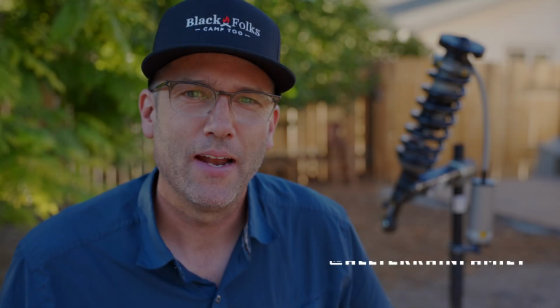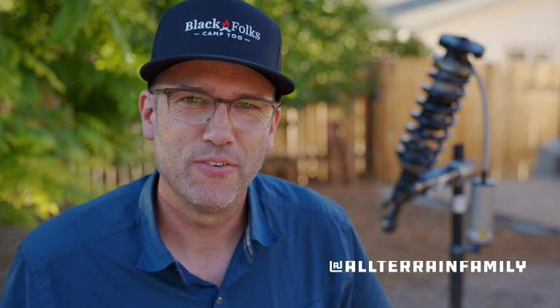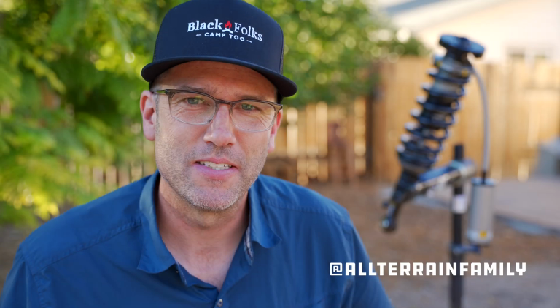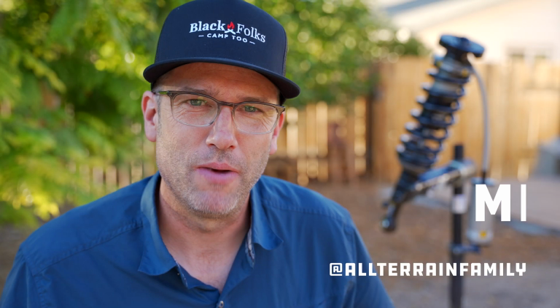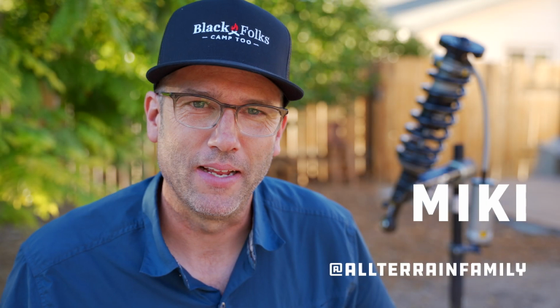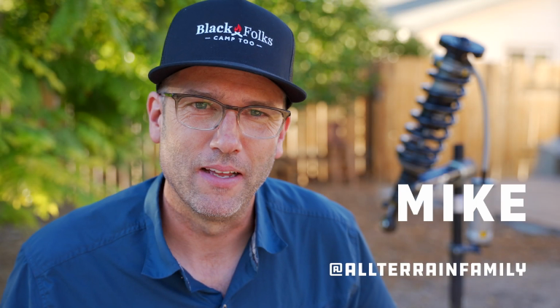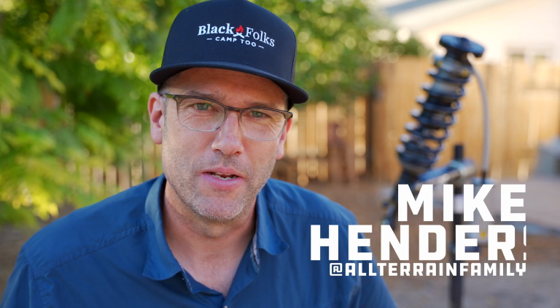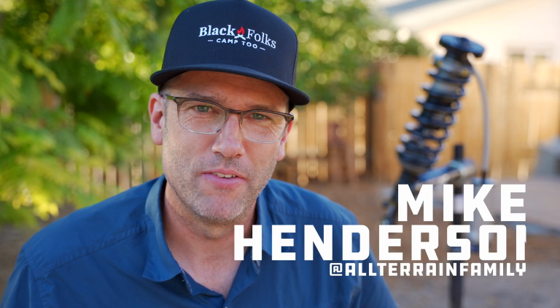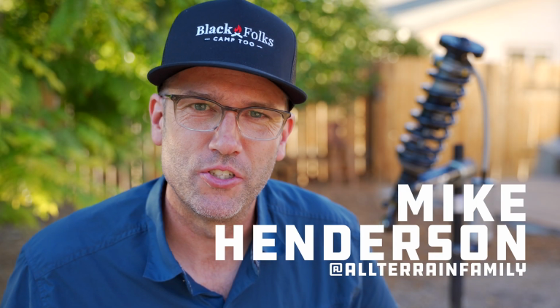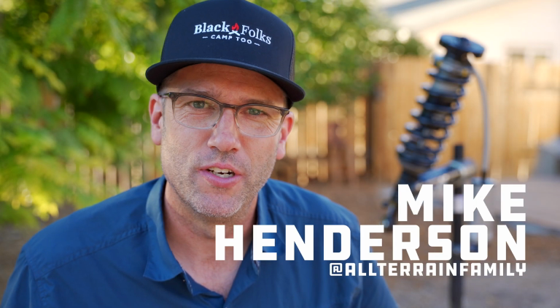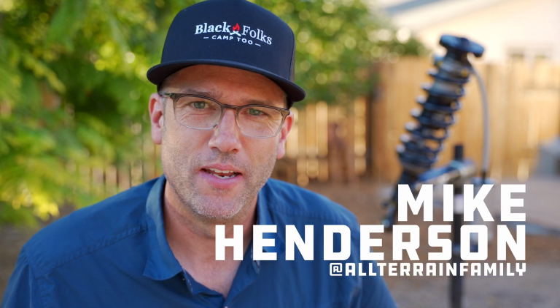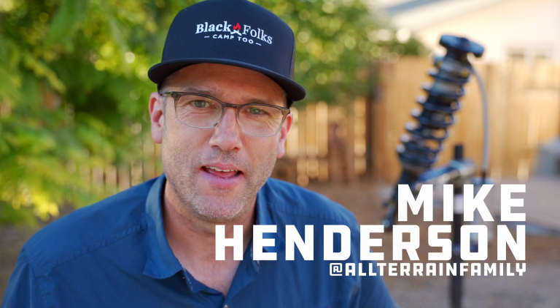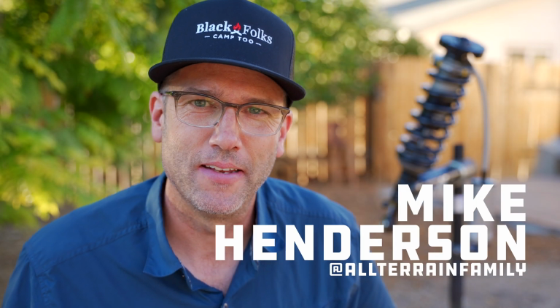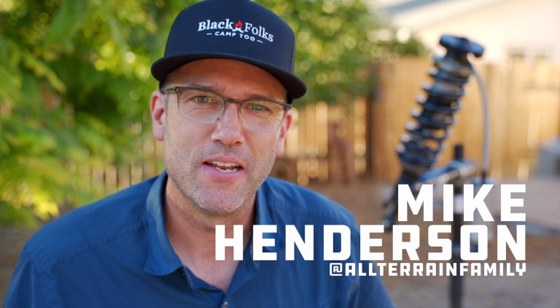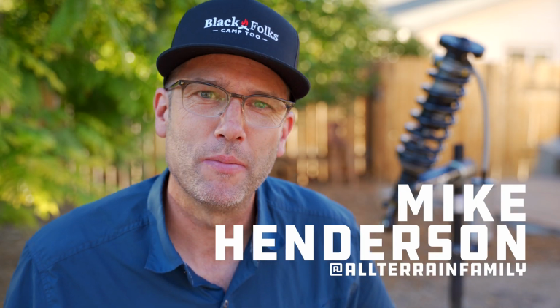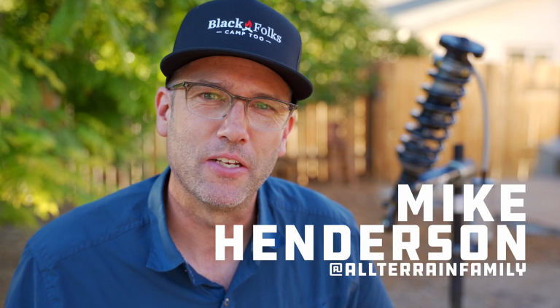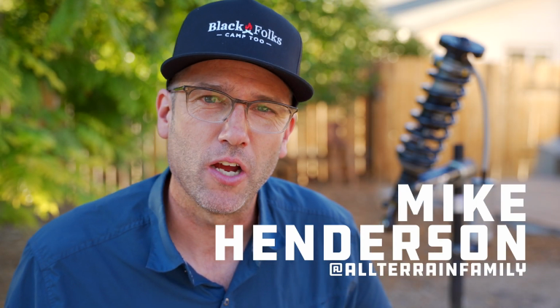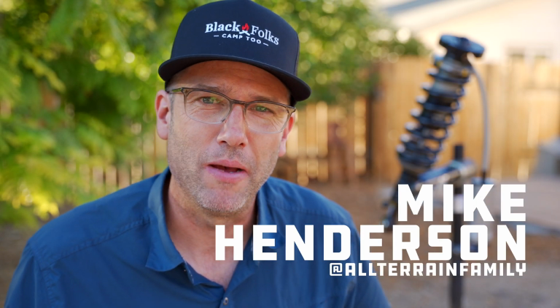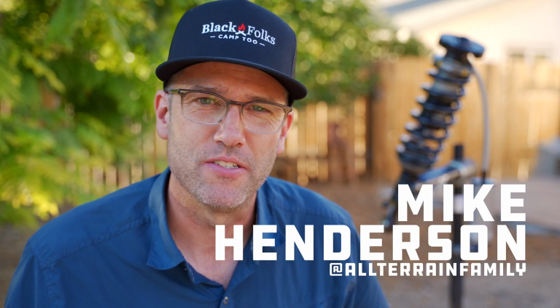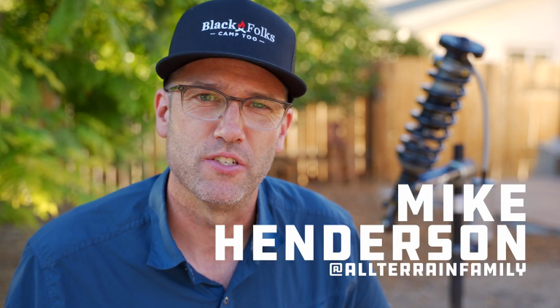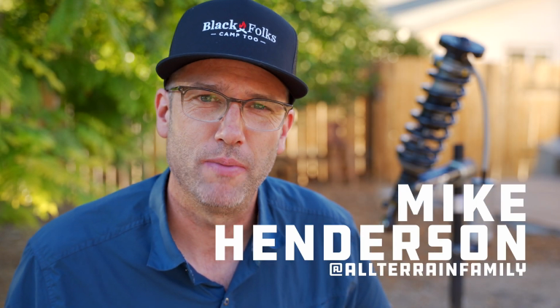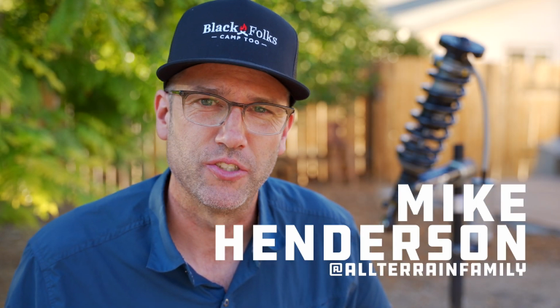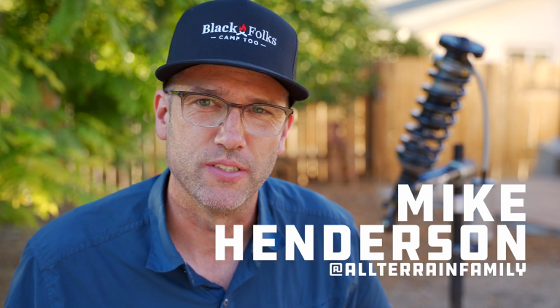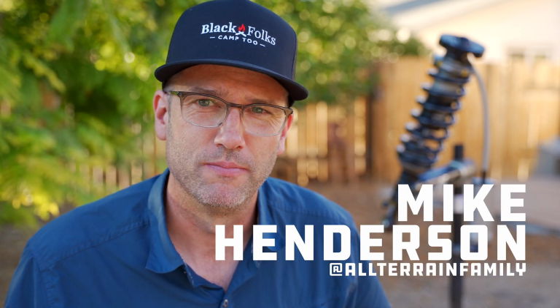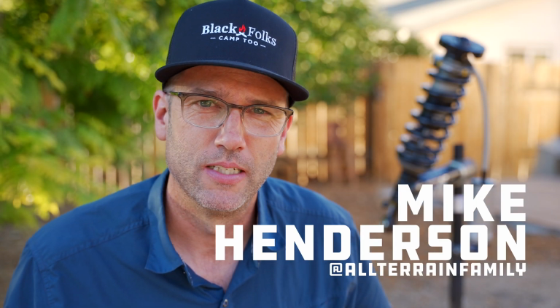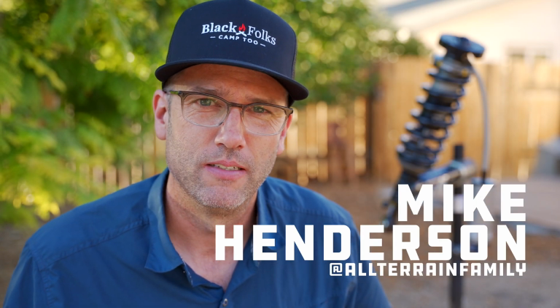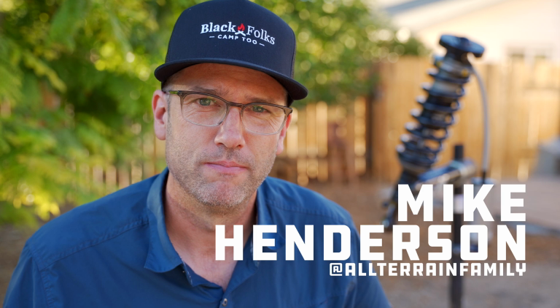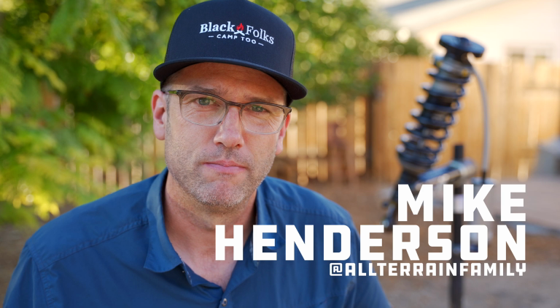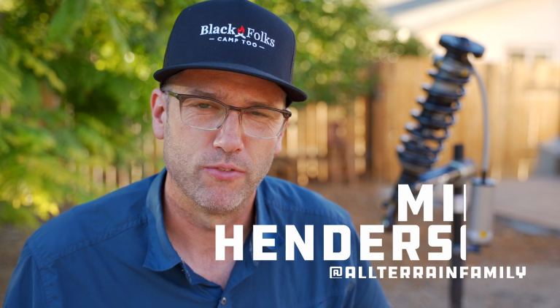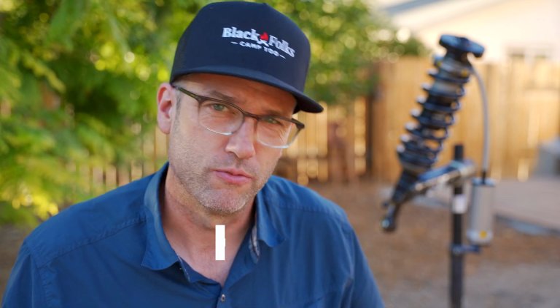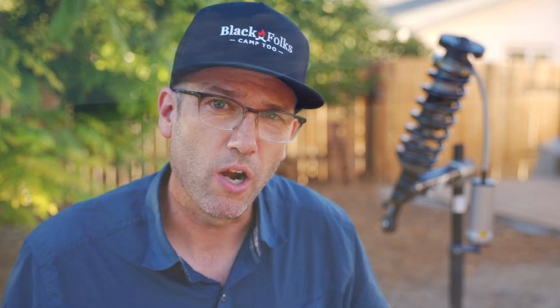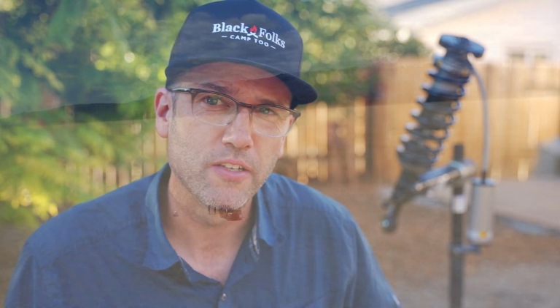Howdy friends, I'm Mike. I'm an adventurer and a dad. Today I'm going to talk about suspension for trucks.